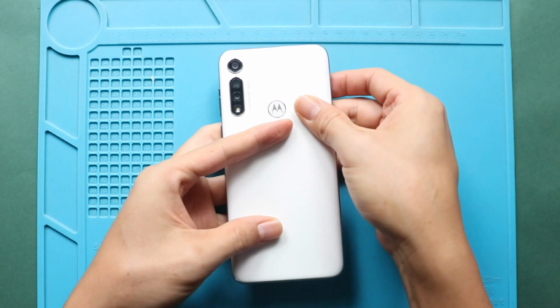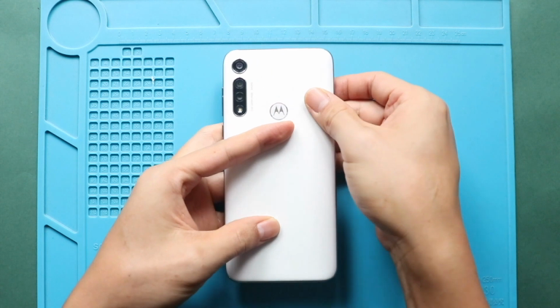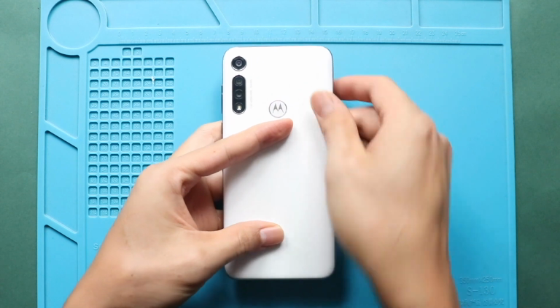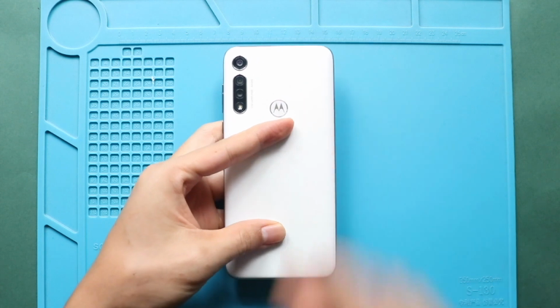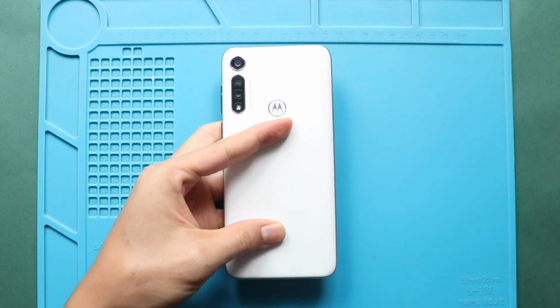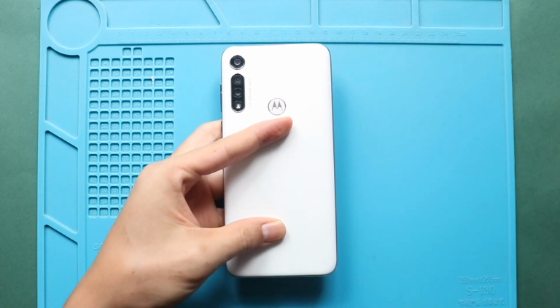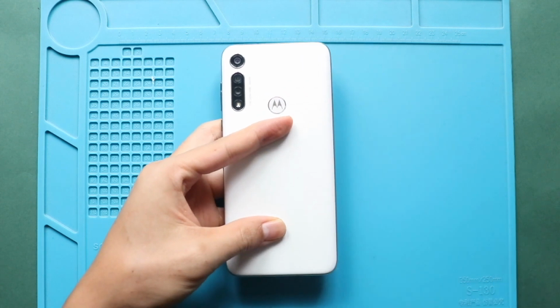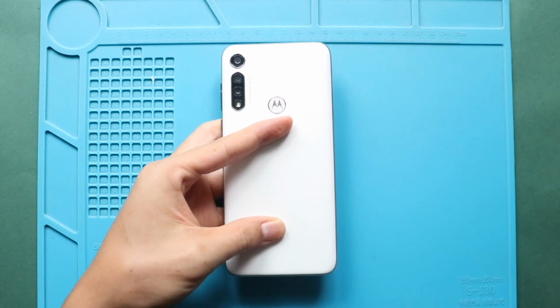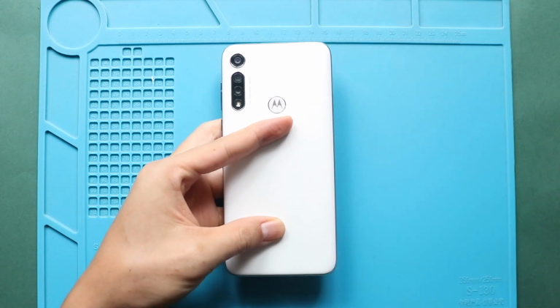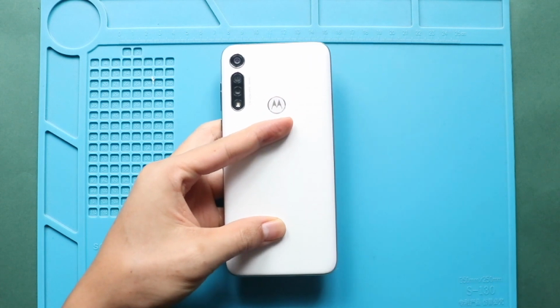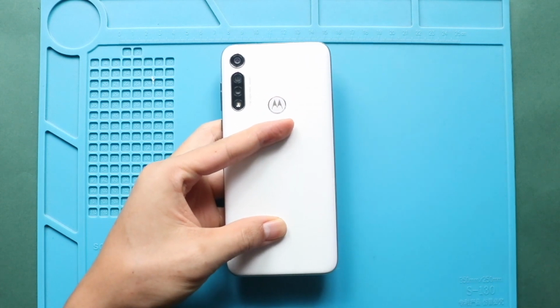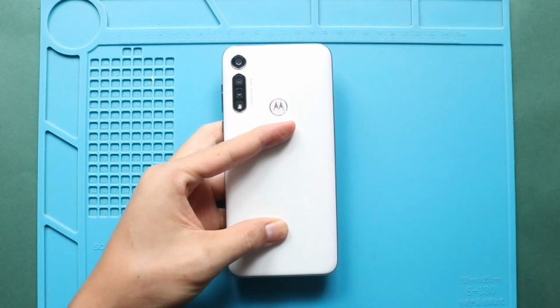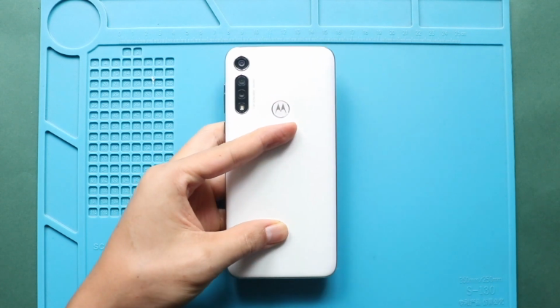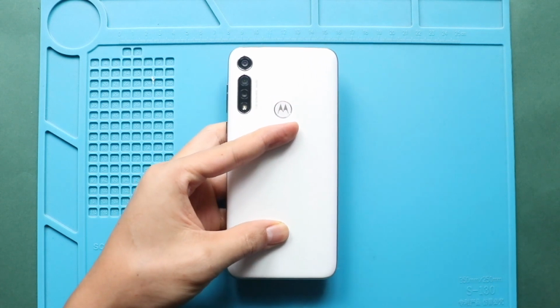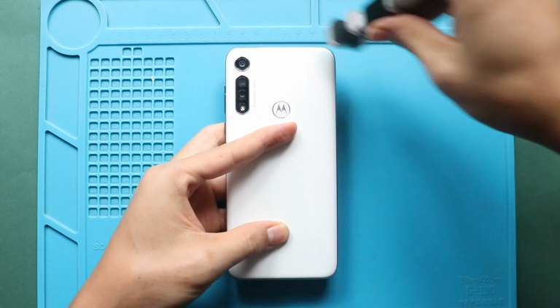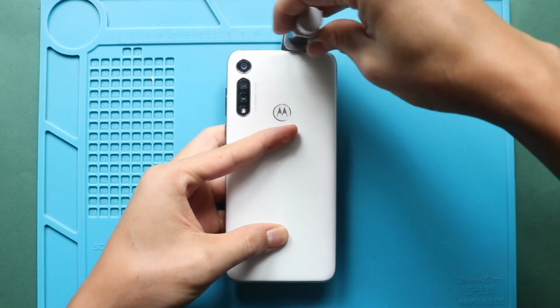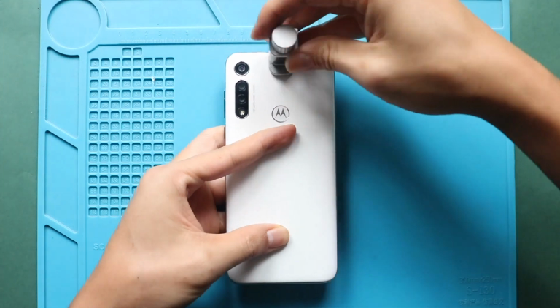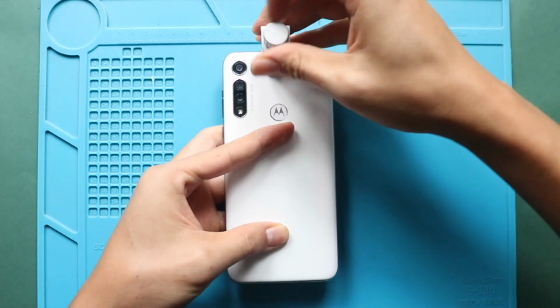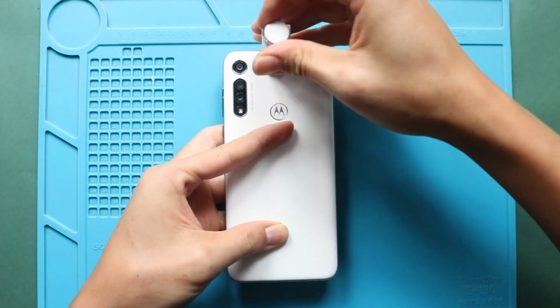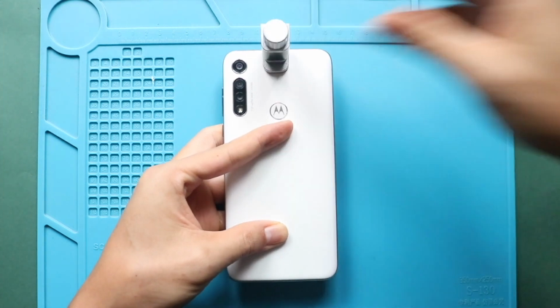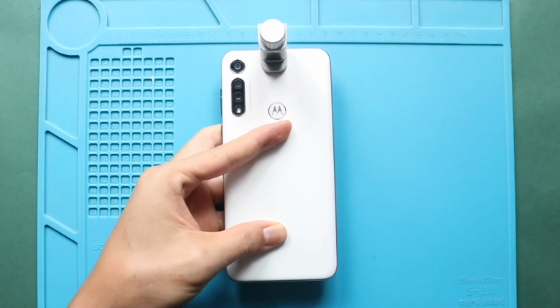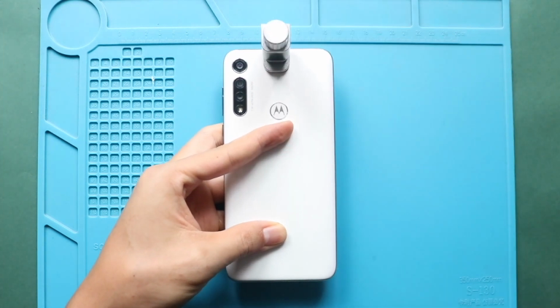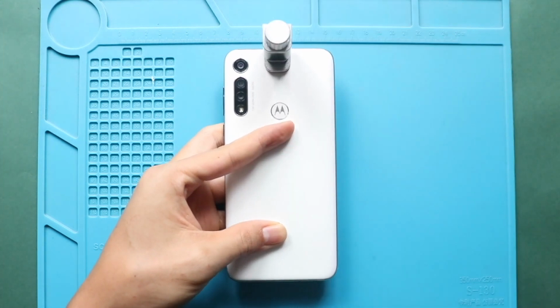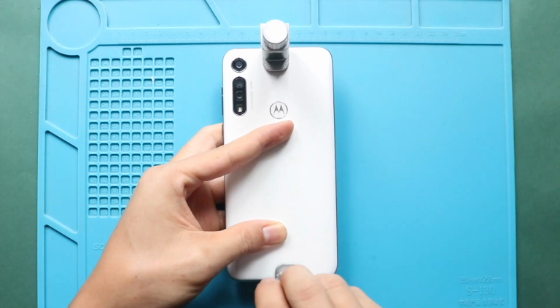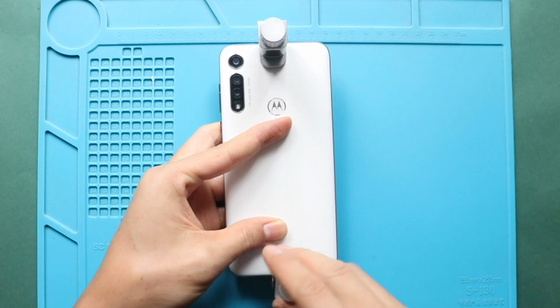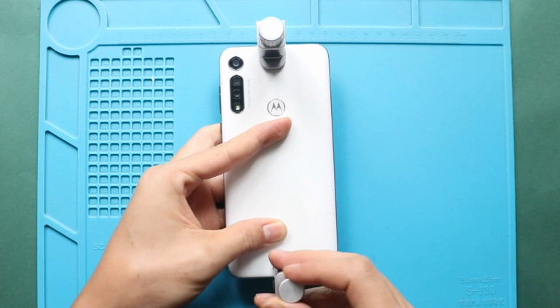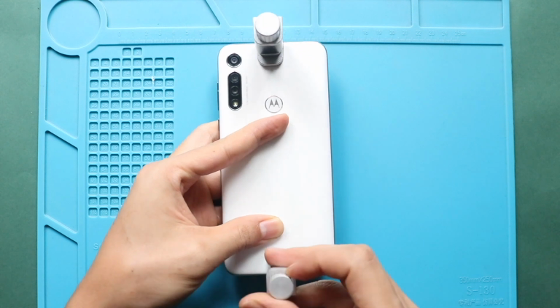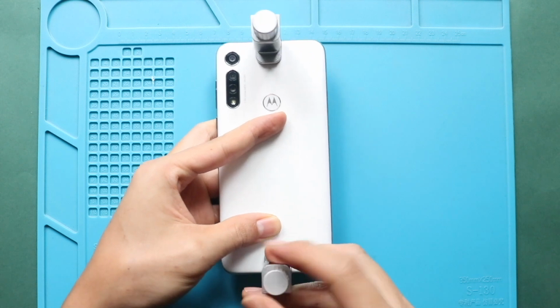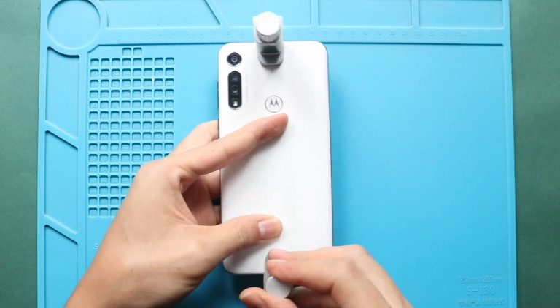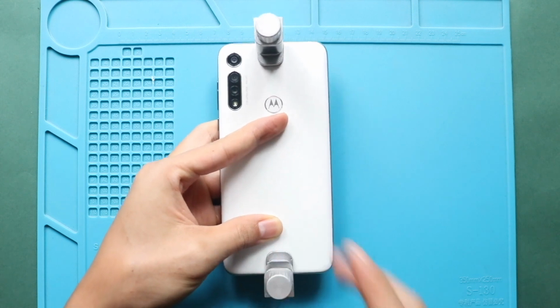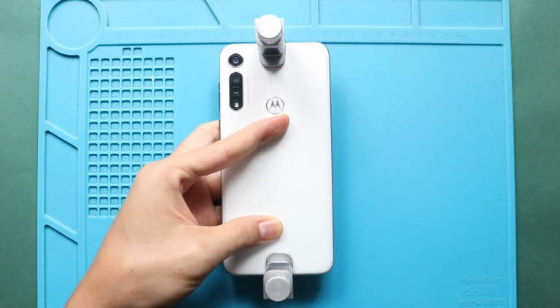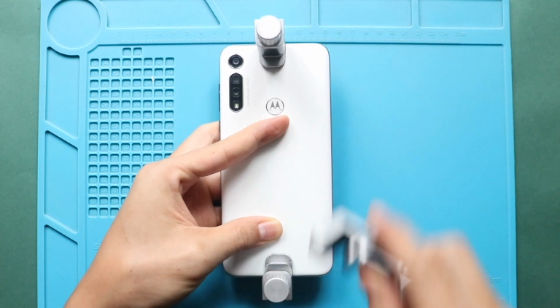Finally, we are adding binding clips to tie the rear cover with the body. If not, you can use rubber bands and leave them for some time.